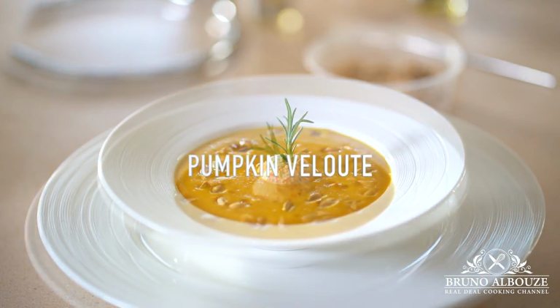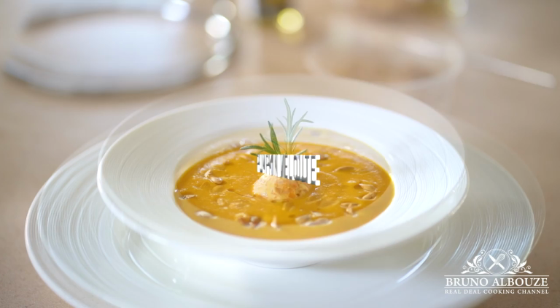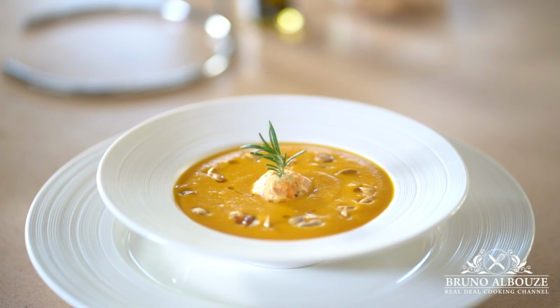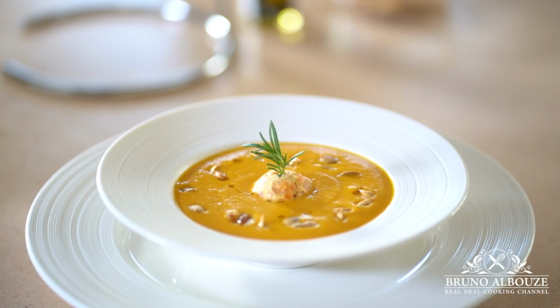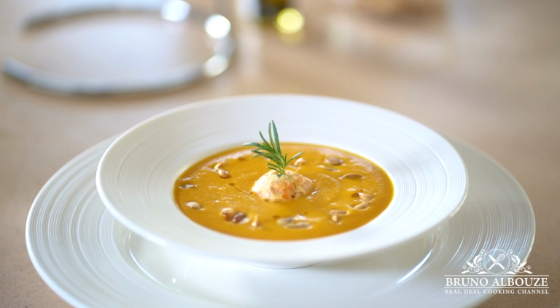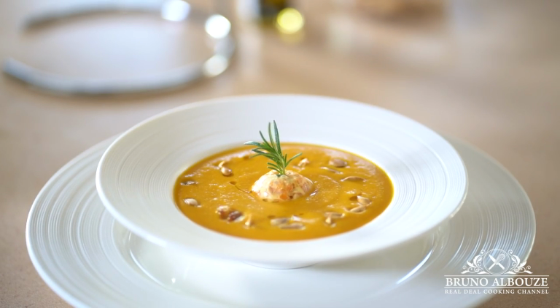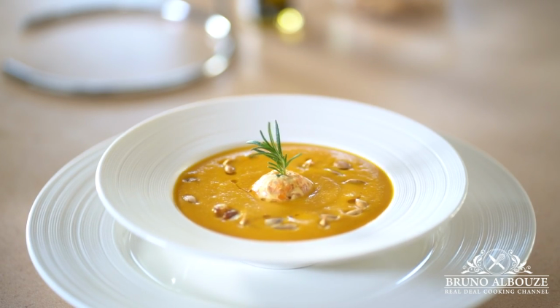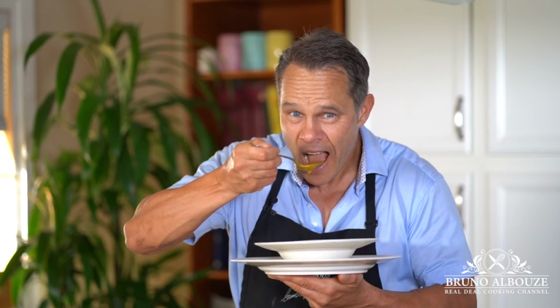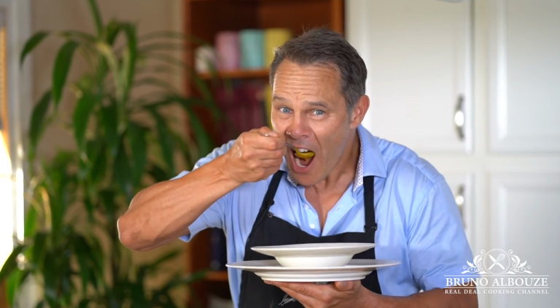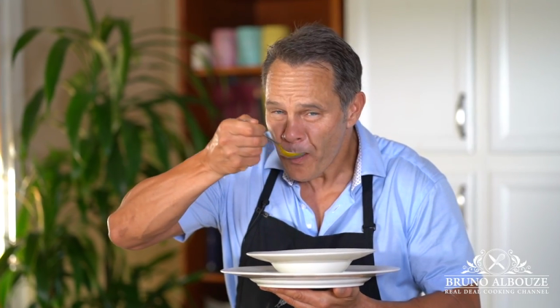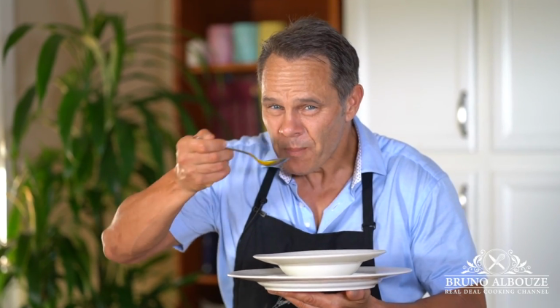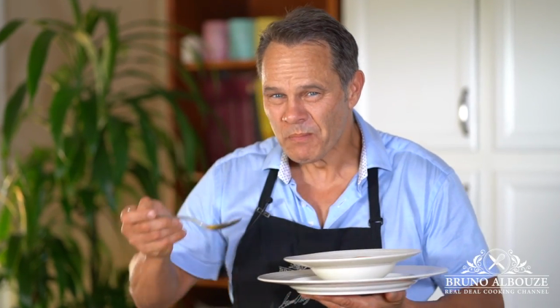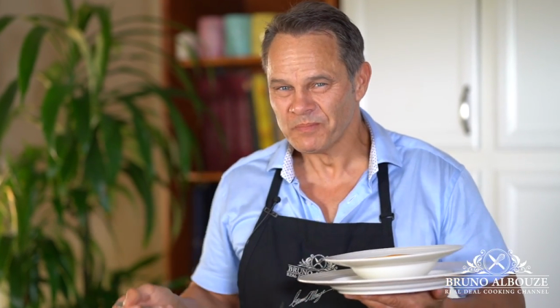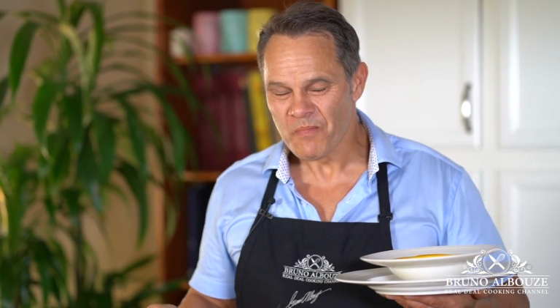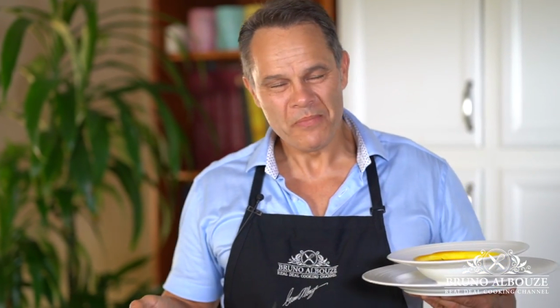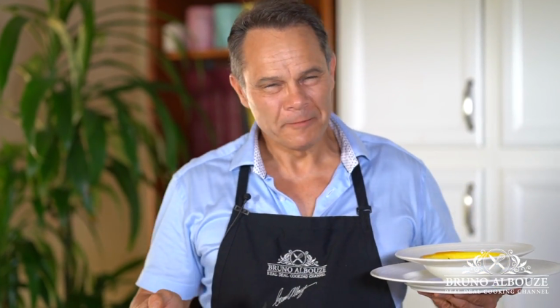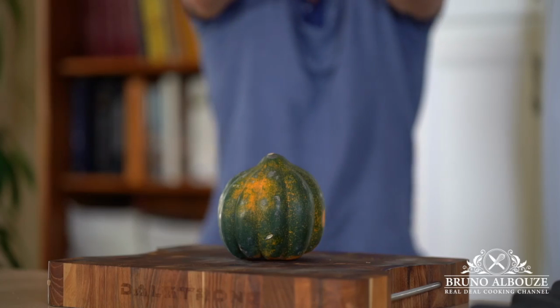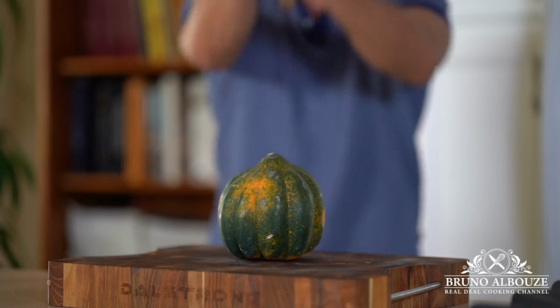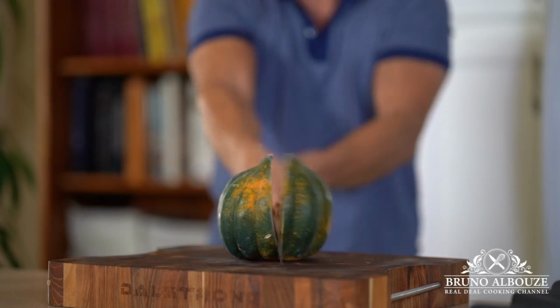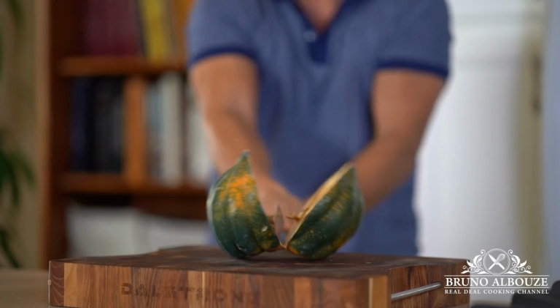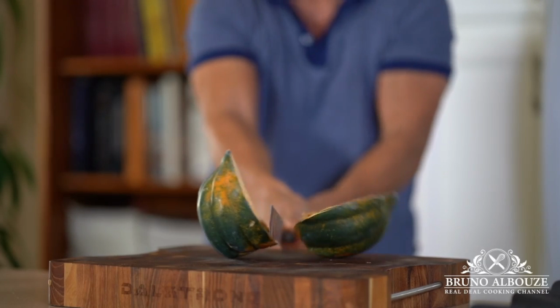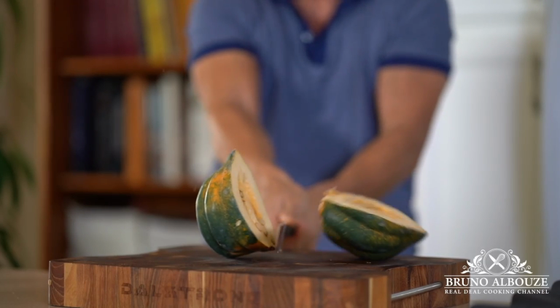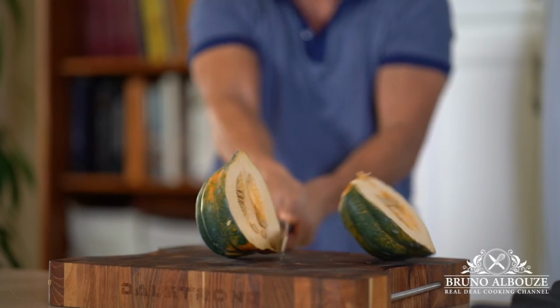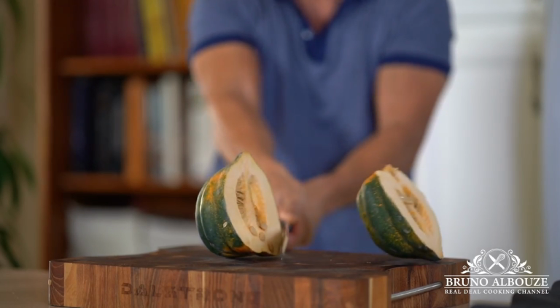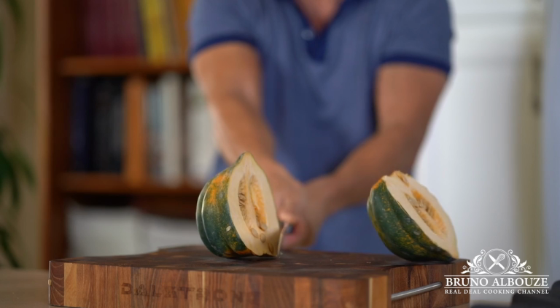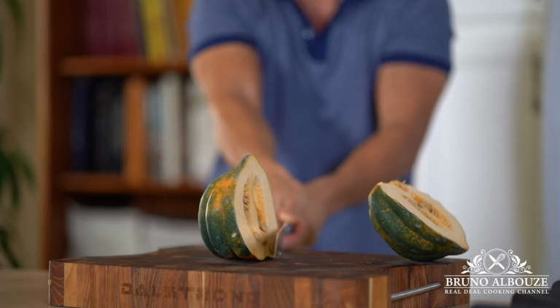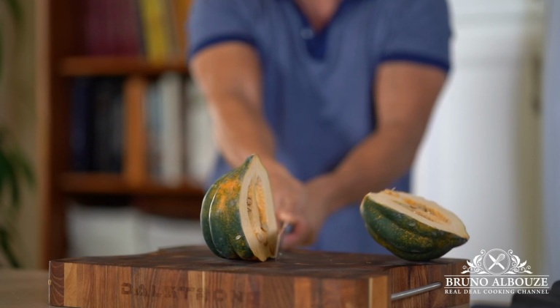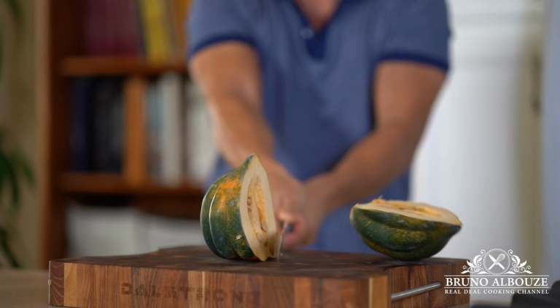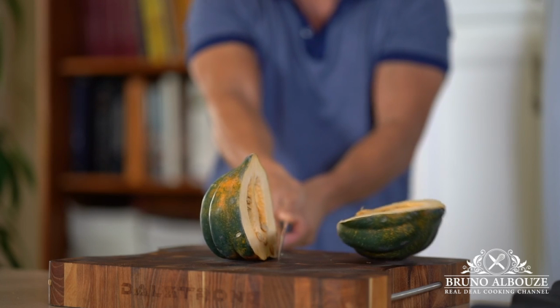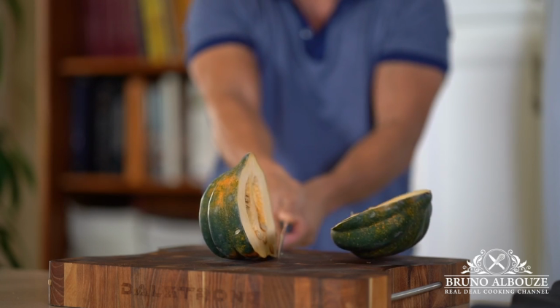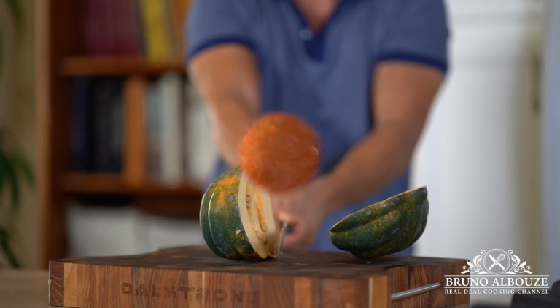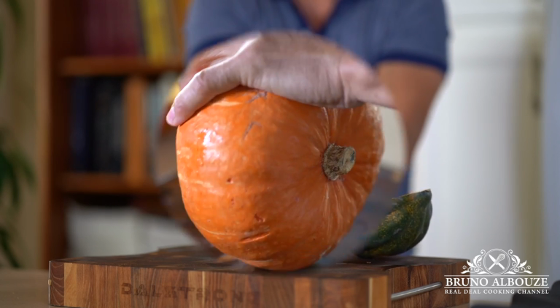Among them: red curry squash, sugar pie squash, and honey nut squash. And I use them all.